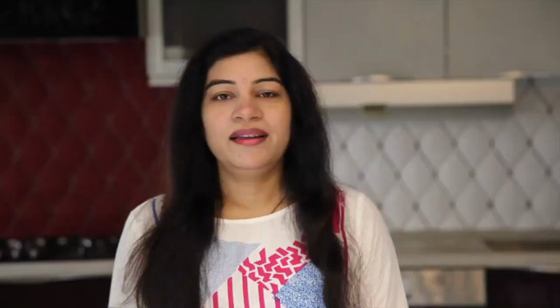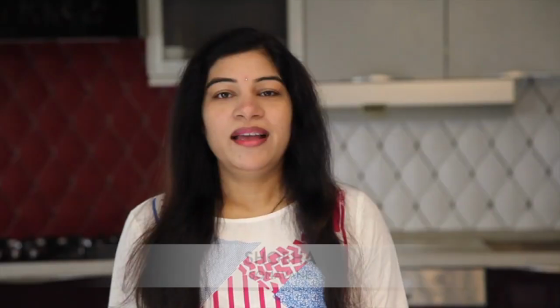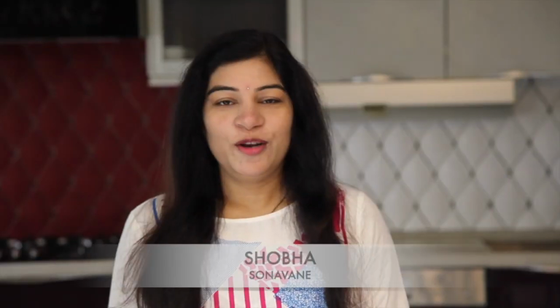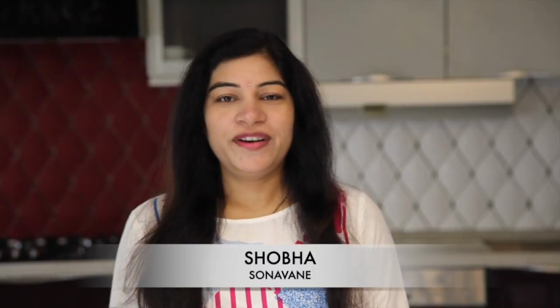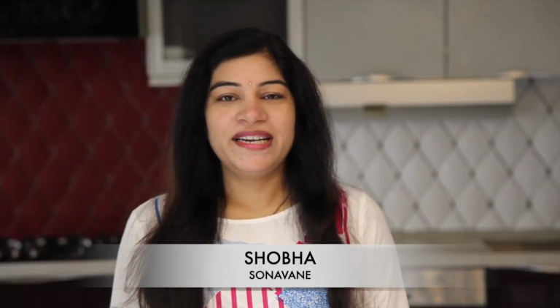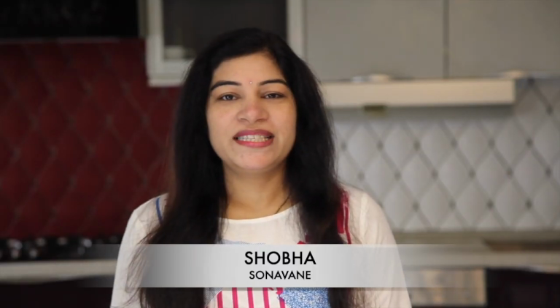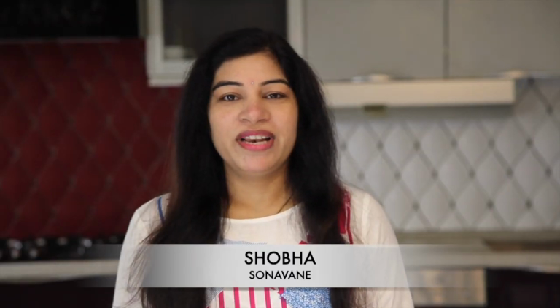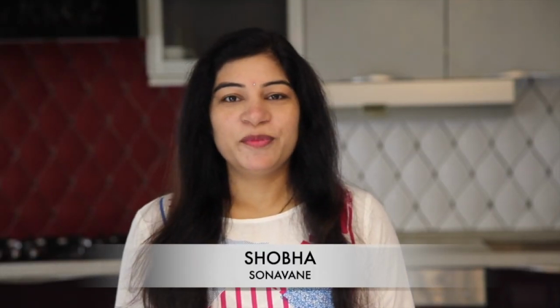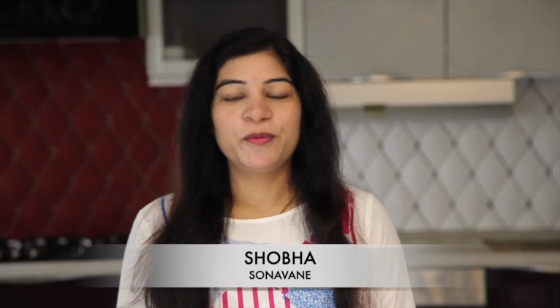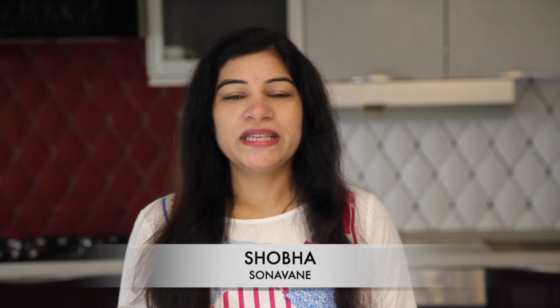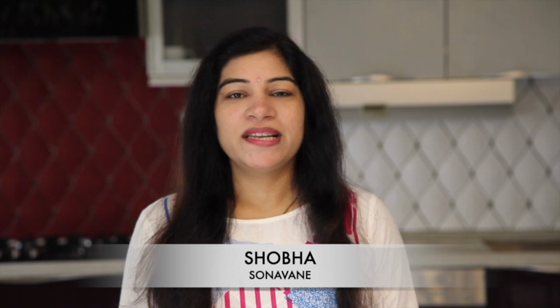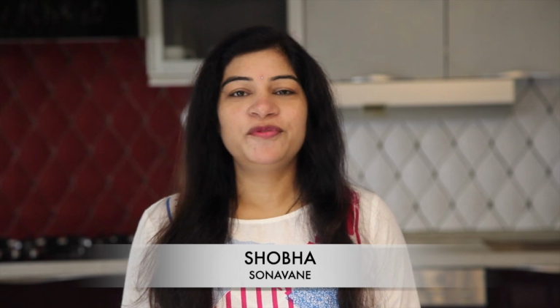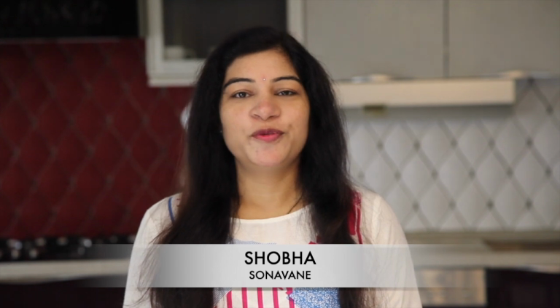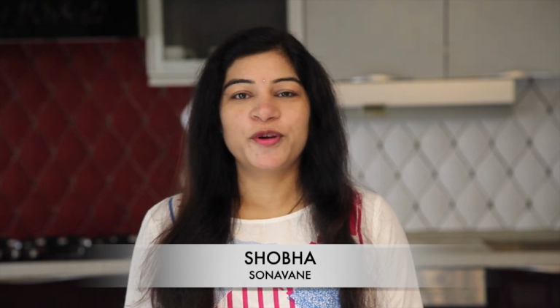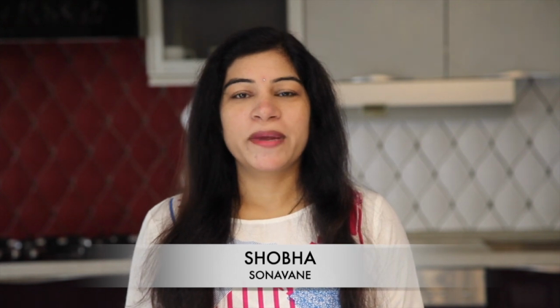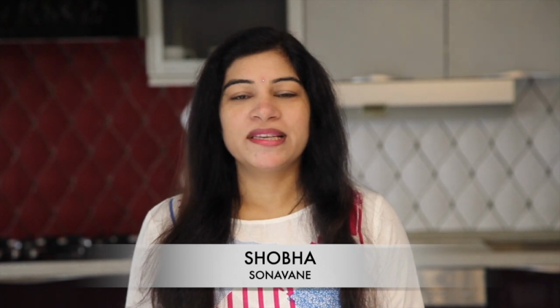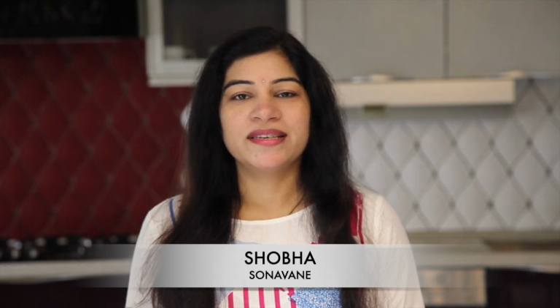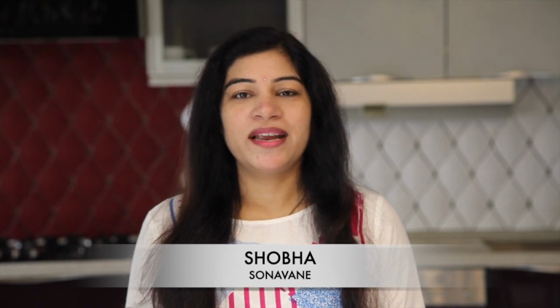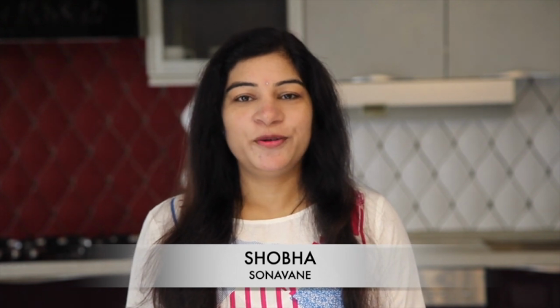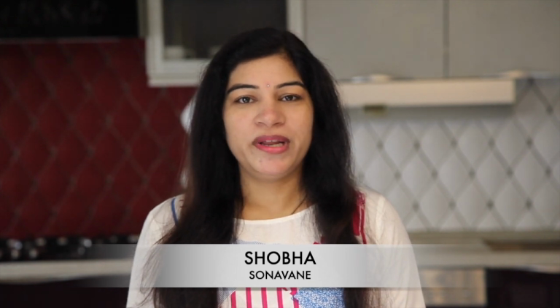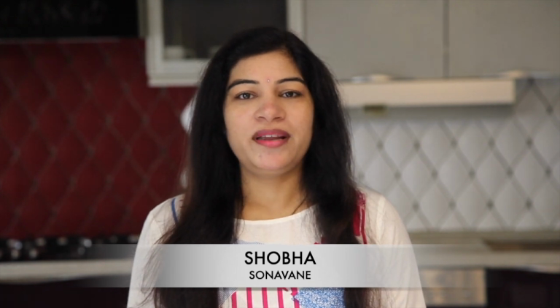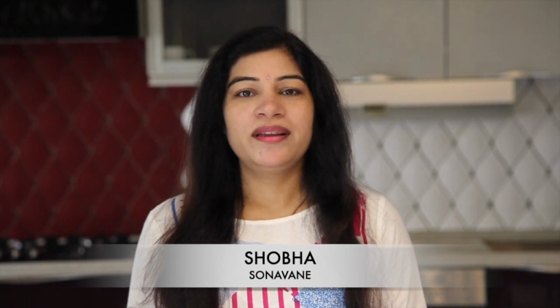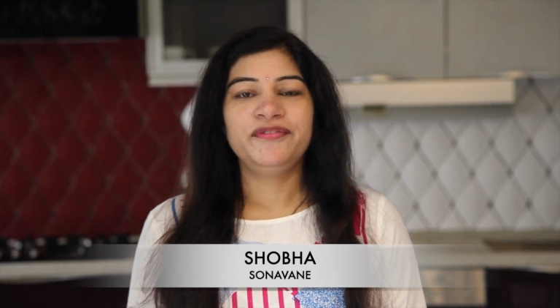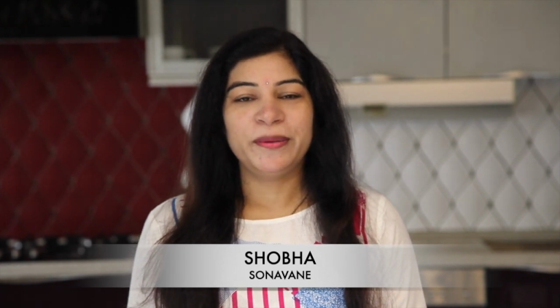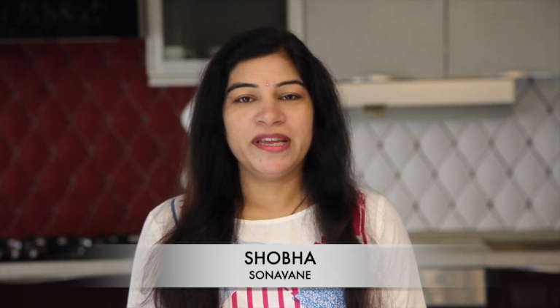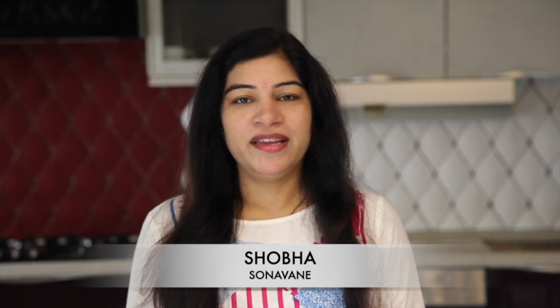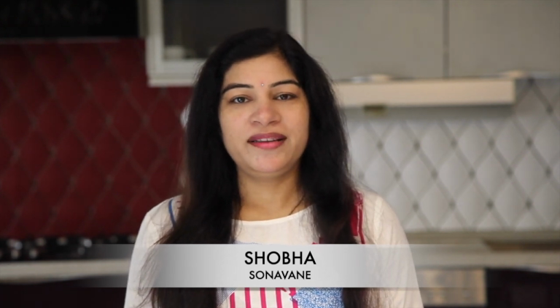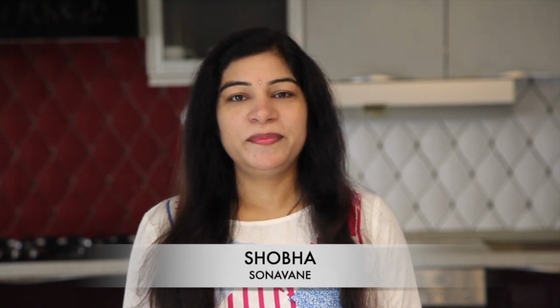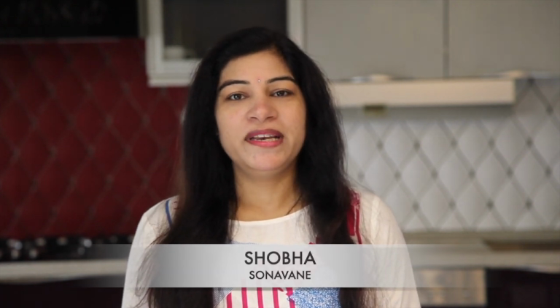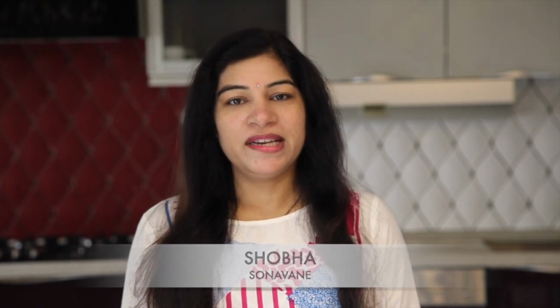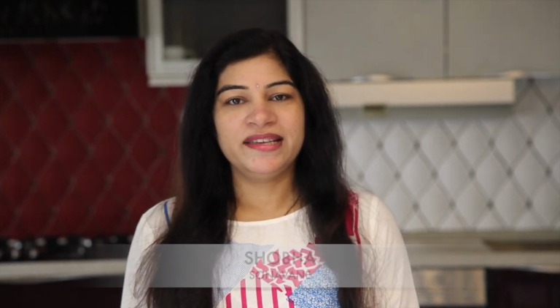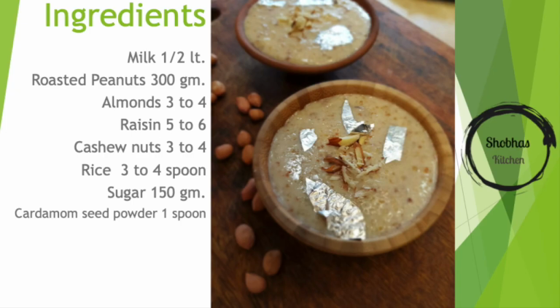Hello friends, welcome to my channel Food for My Kitchen, and today we are making peanut kheer.